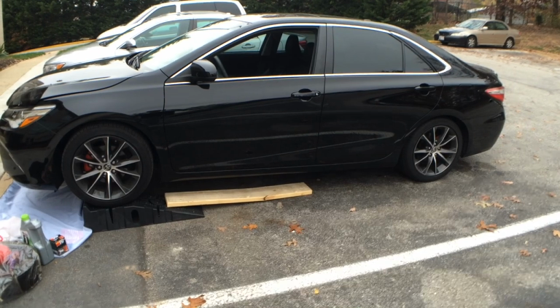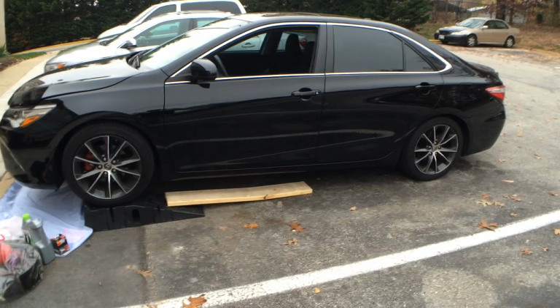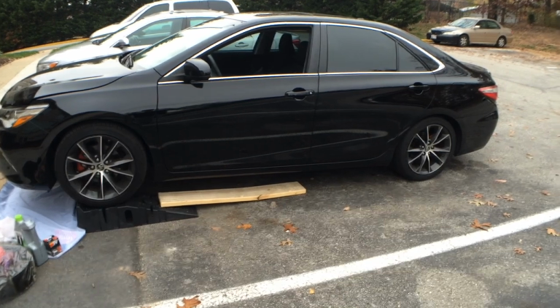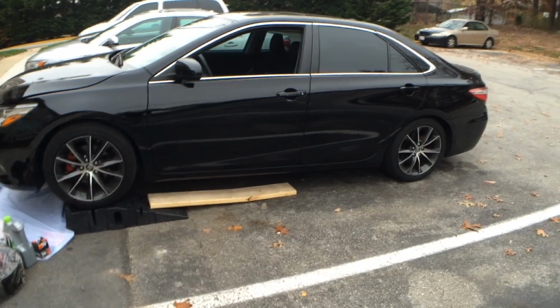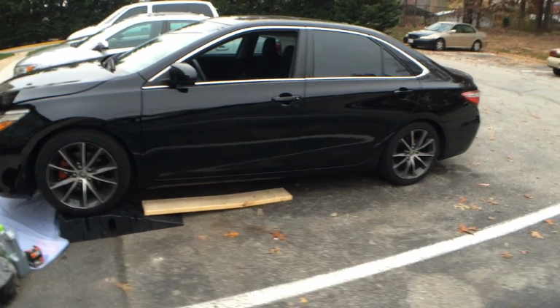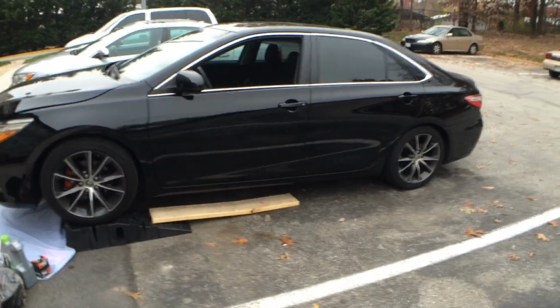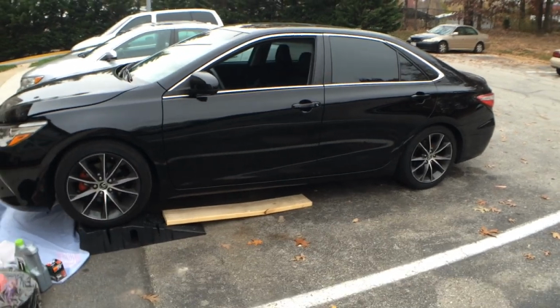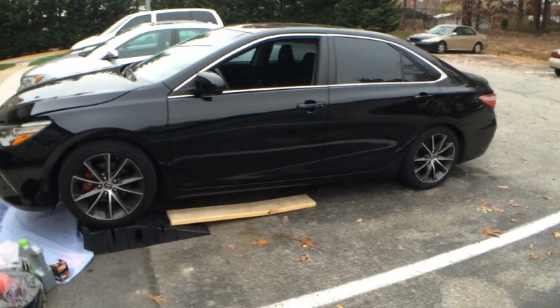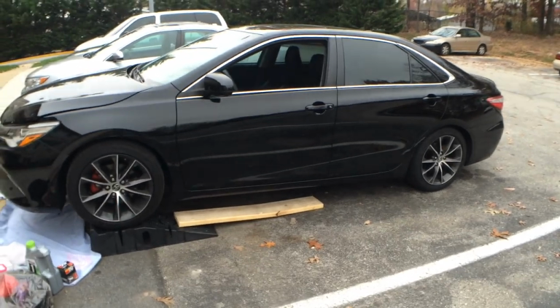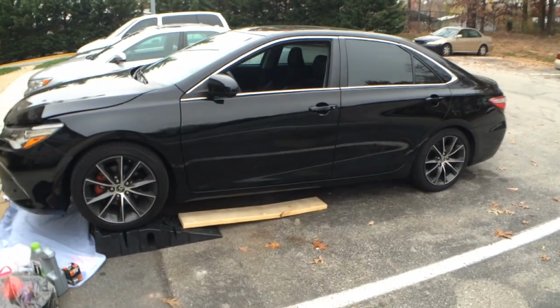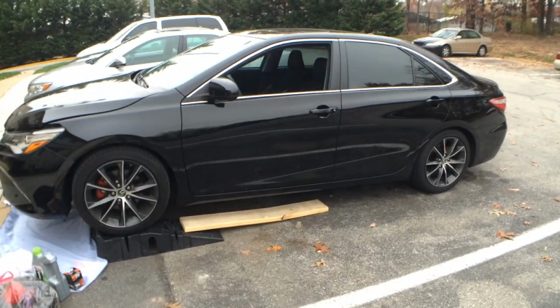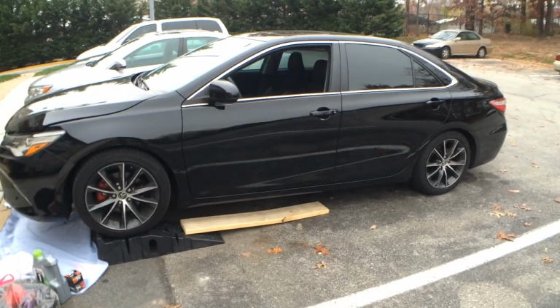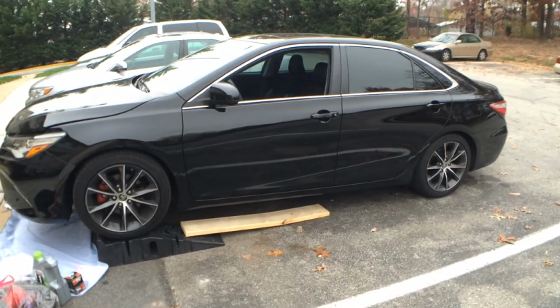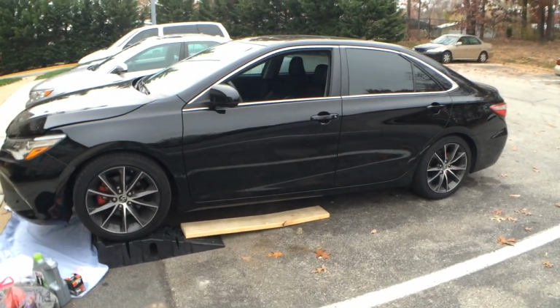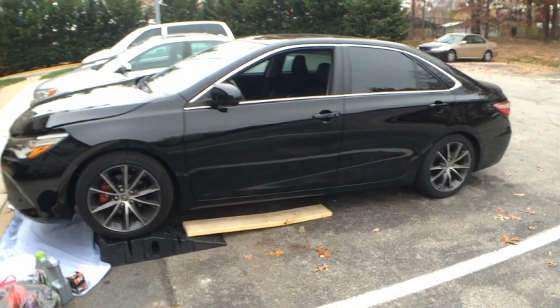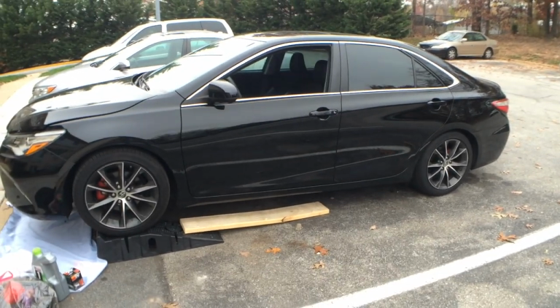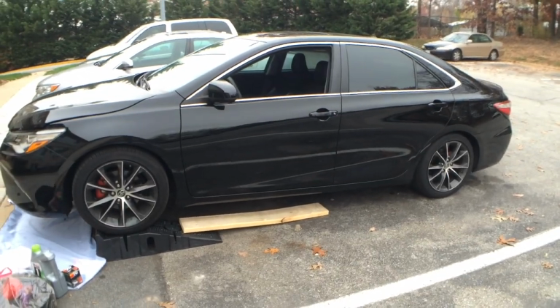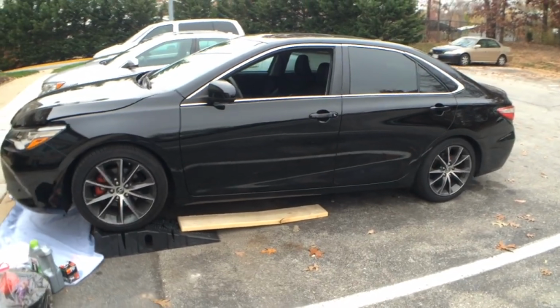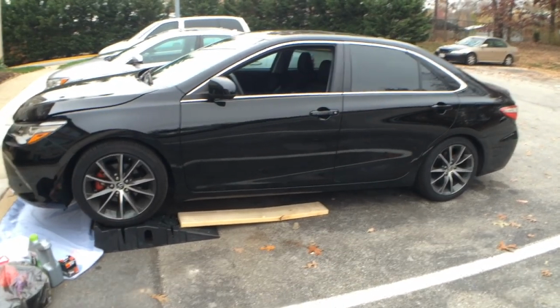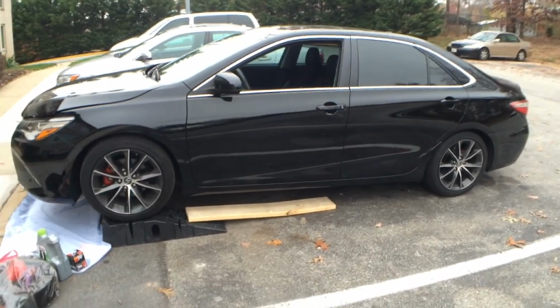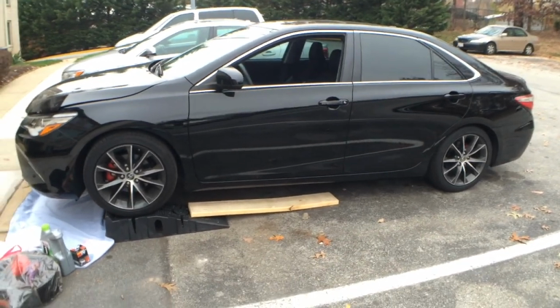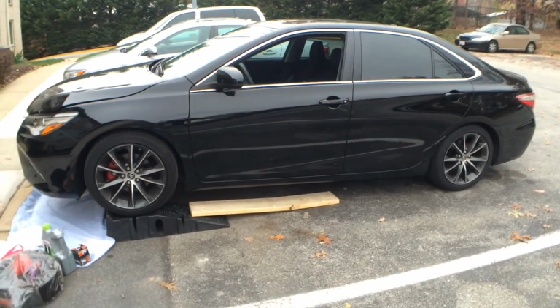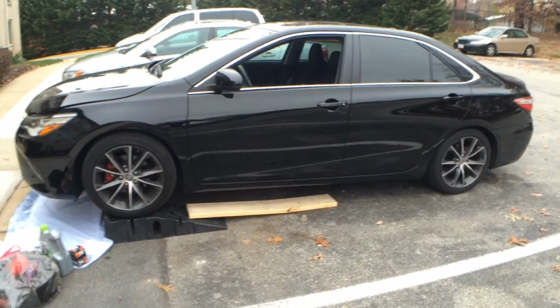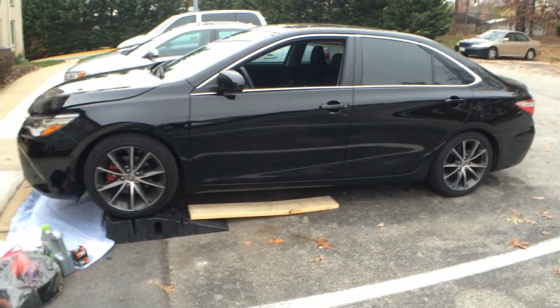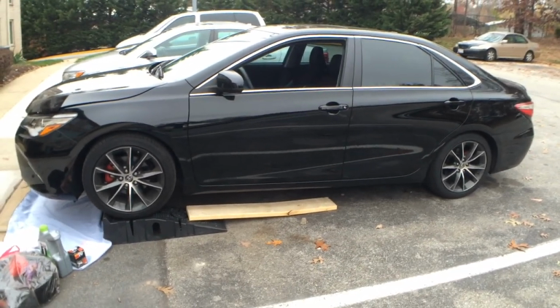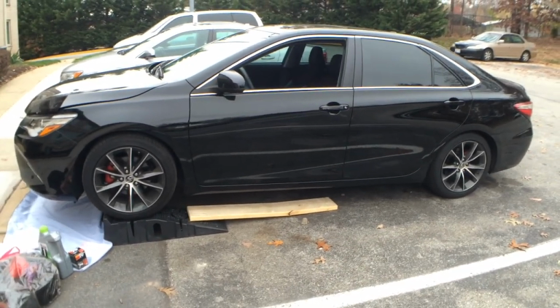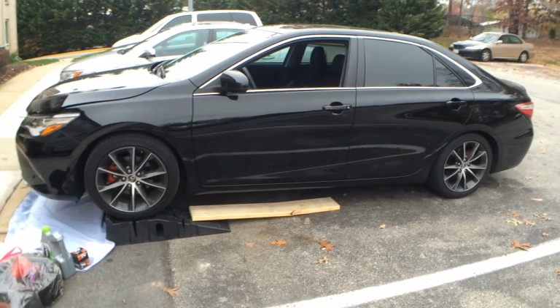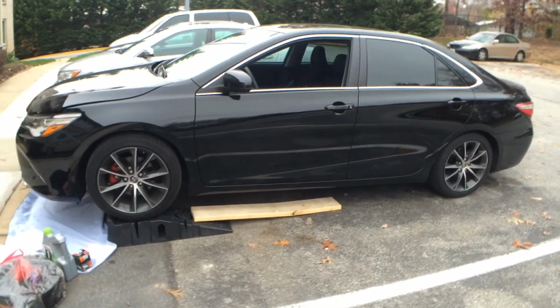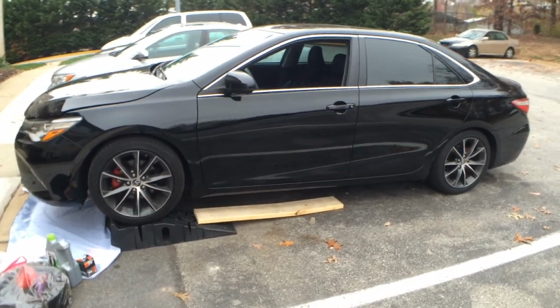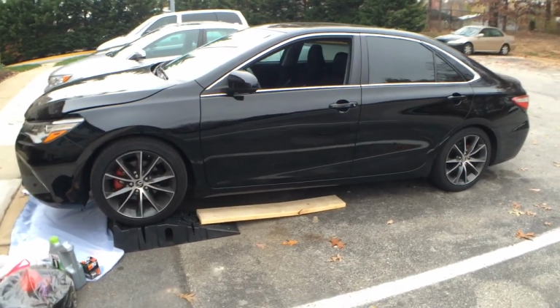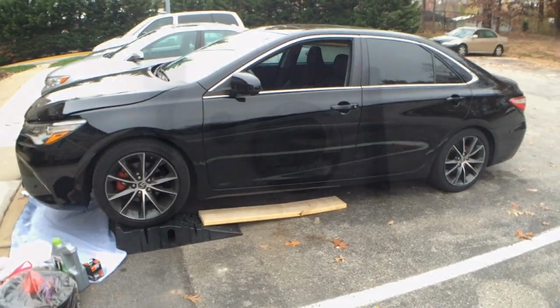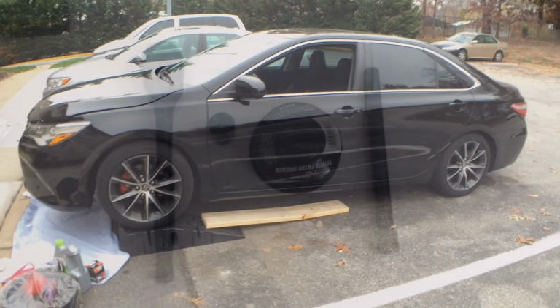Alright, today I'm going to do a quick oil change on a 2015 Camry. This is the 4-cylinder with the 2.5 liter engine.